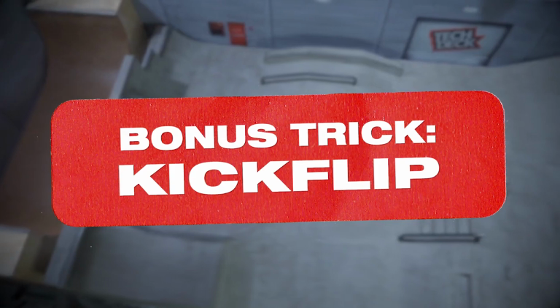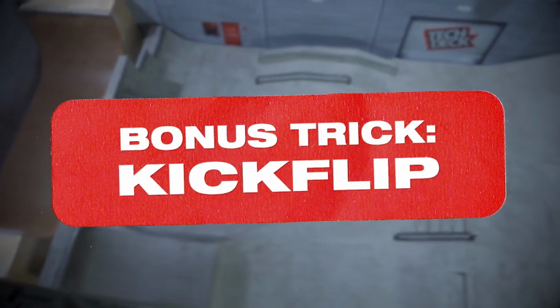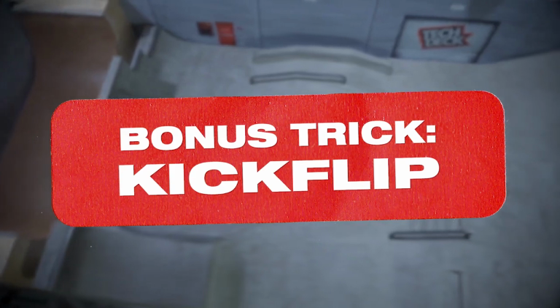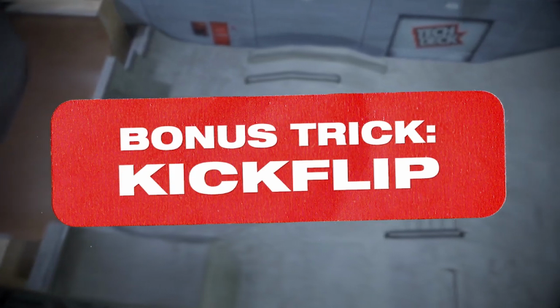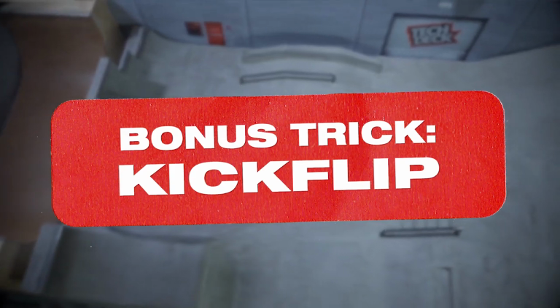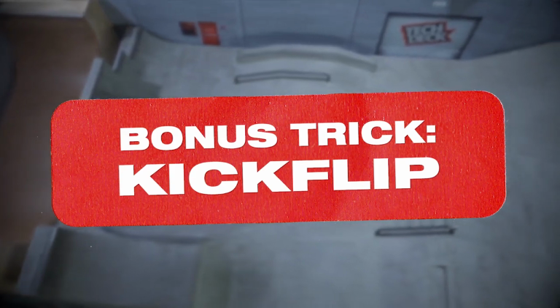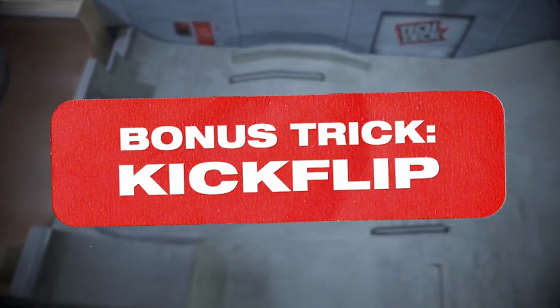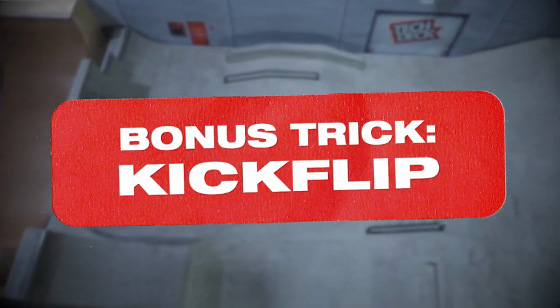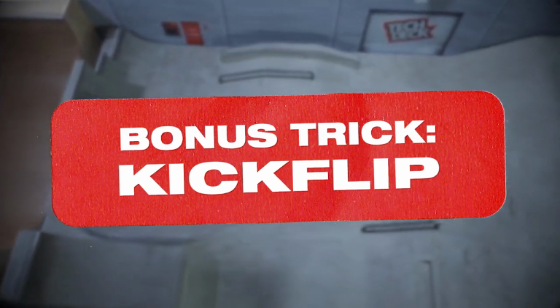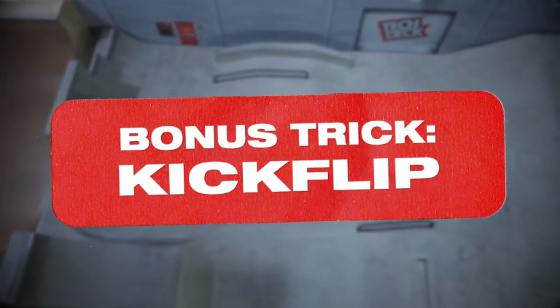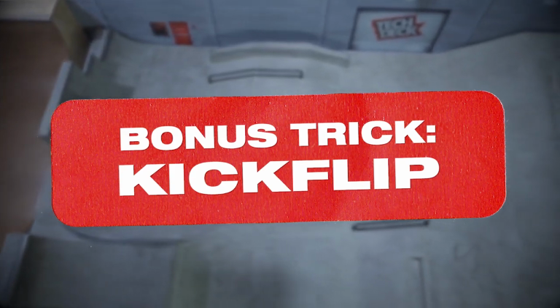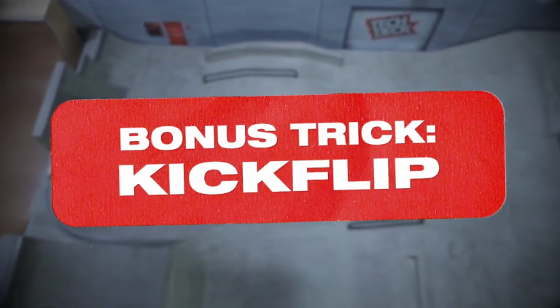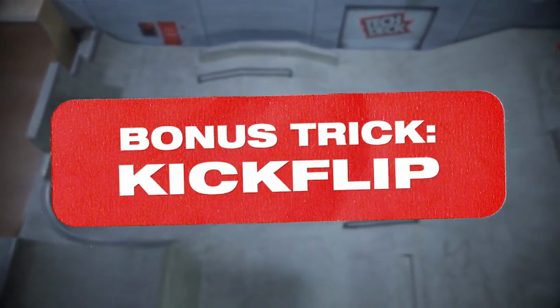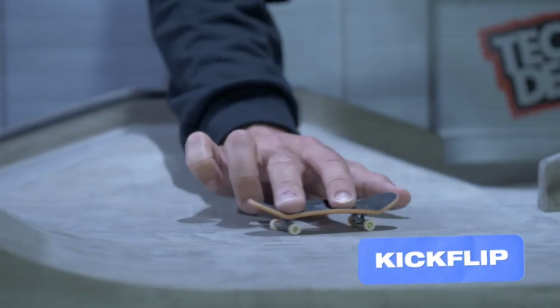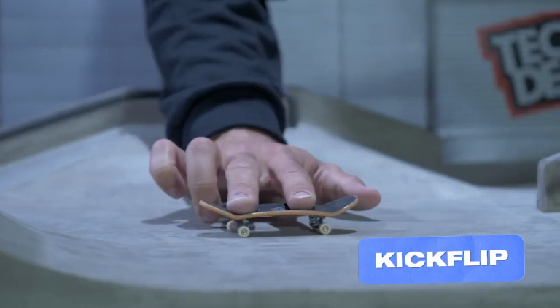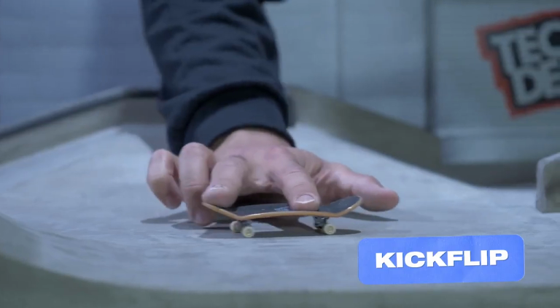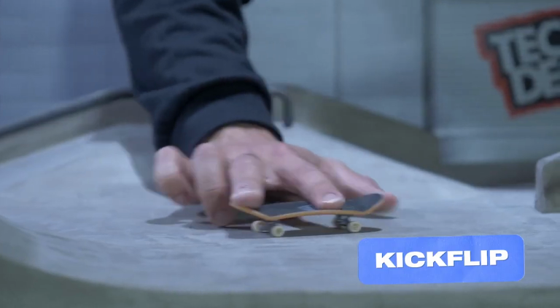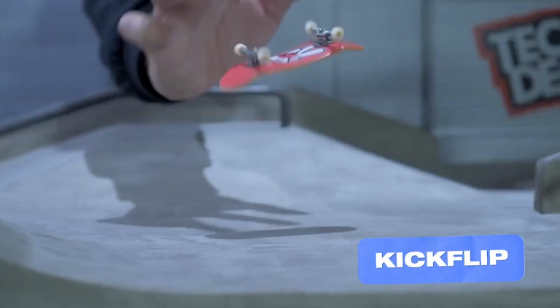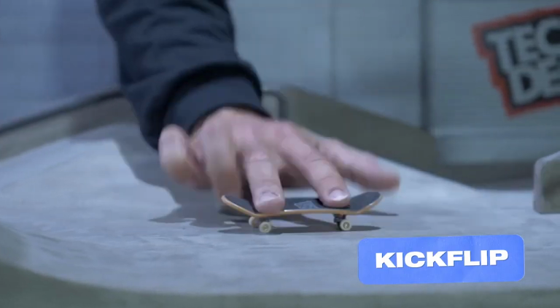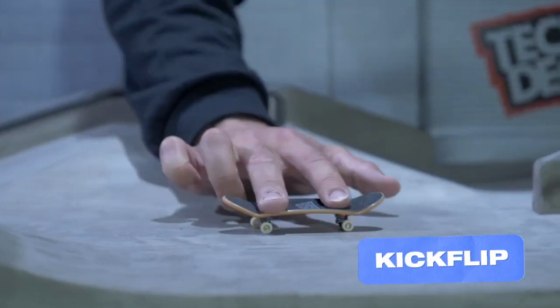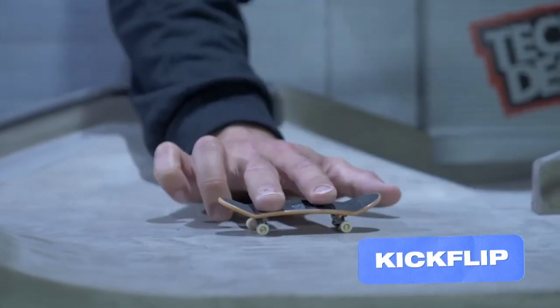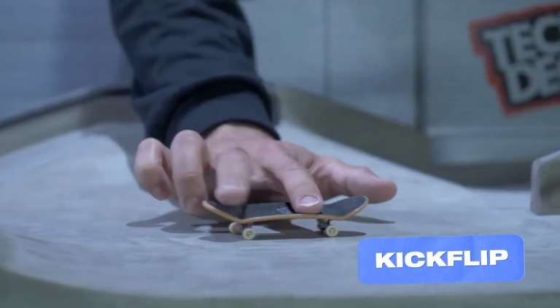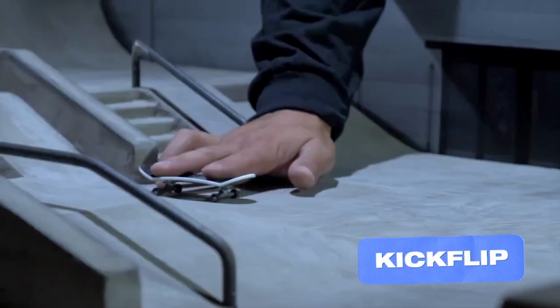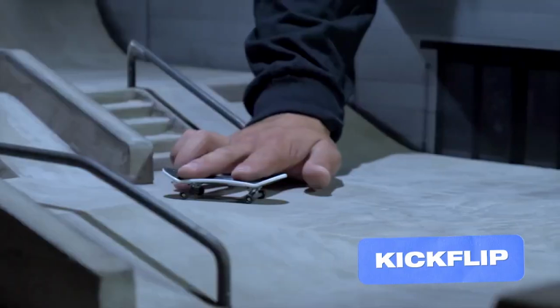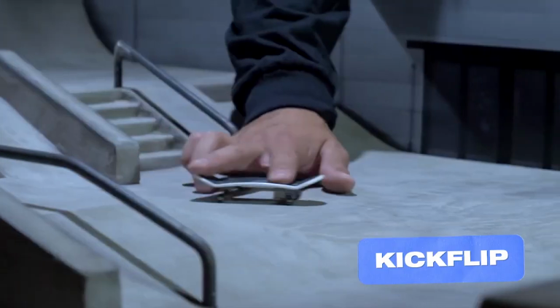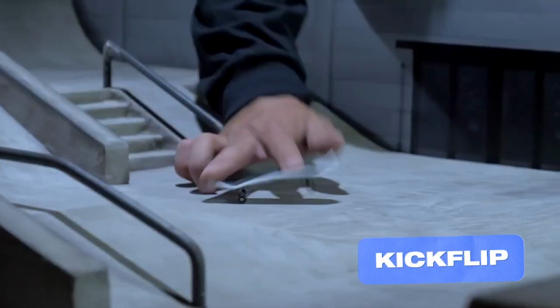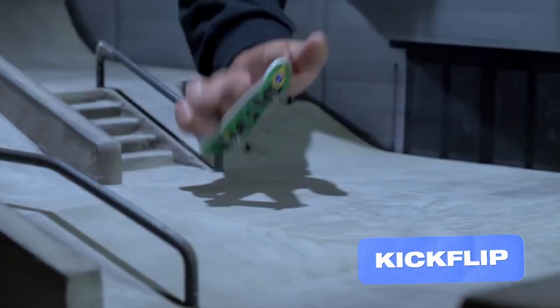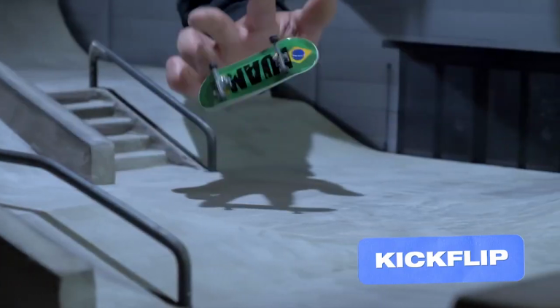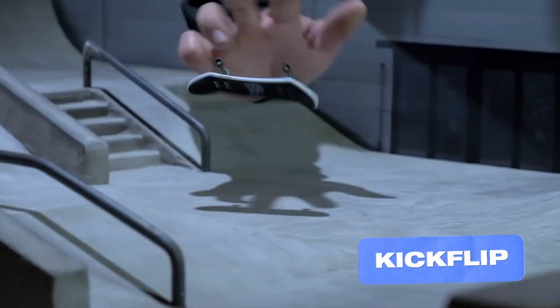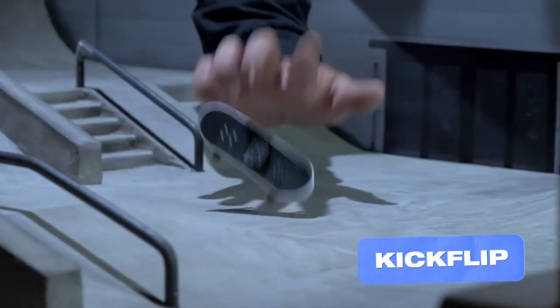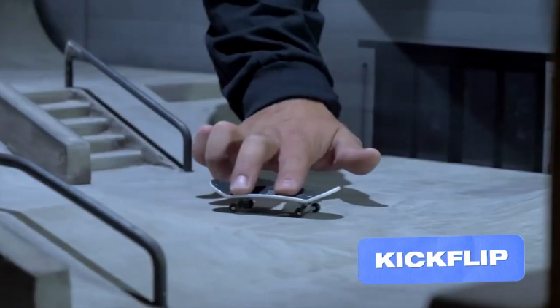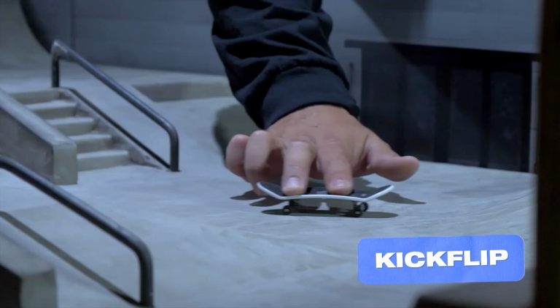This trick is a little more advanced than beginner status, so don't trip if you can't land it right away.